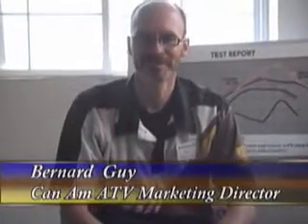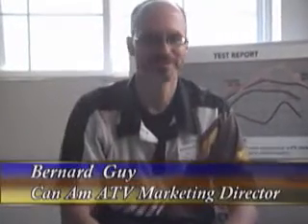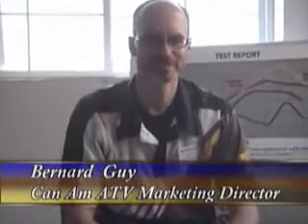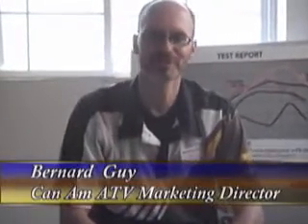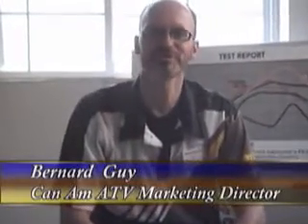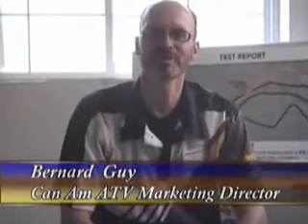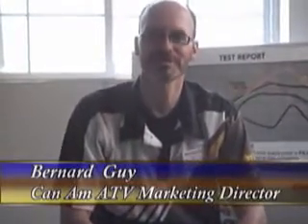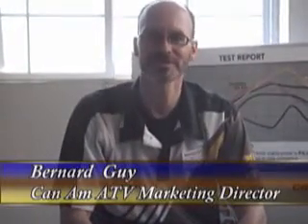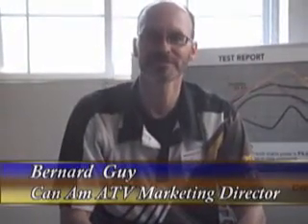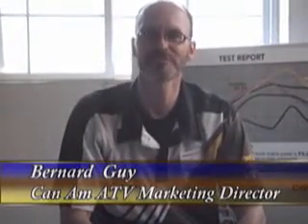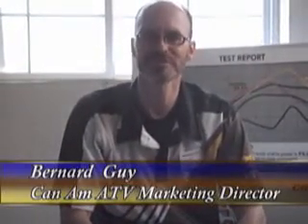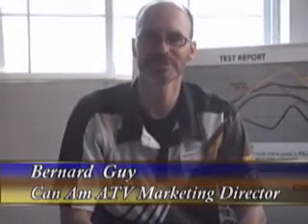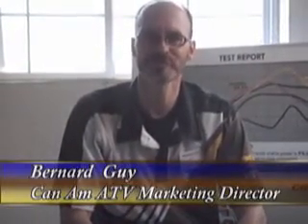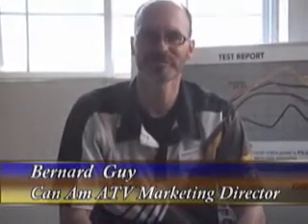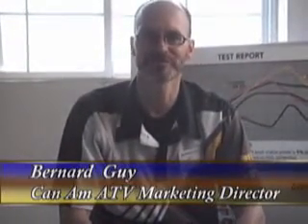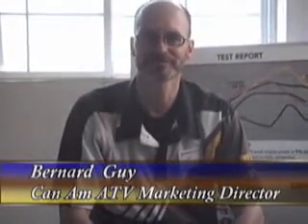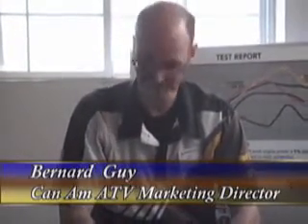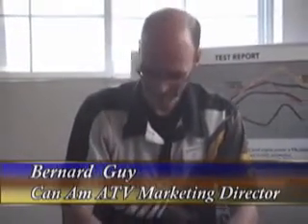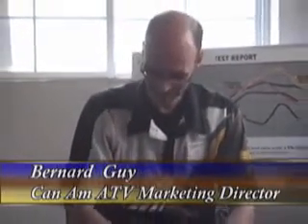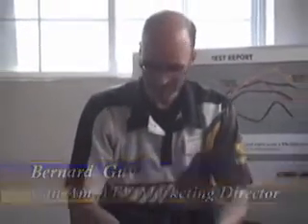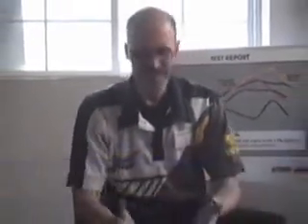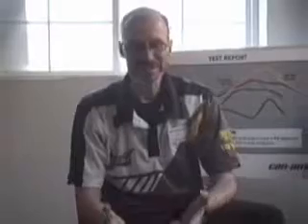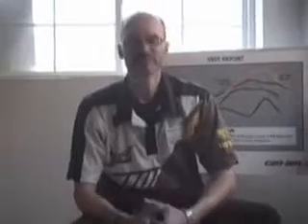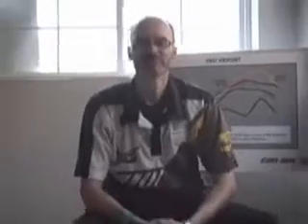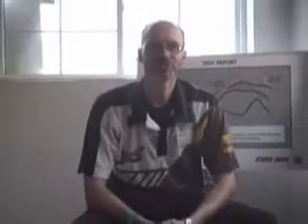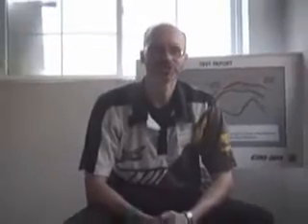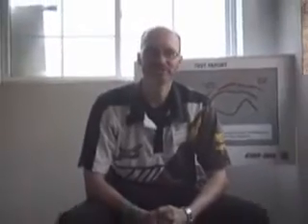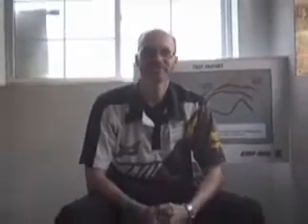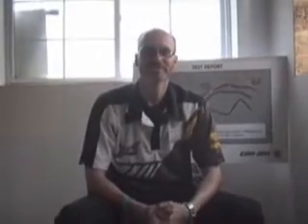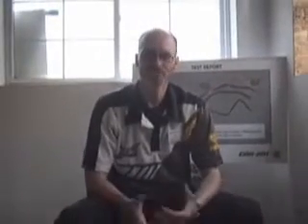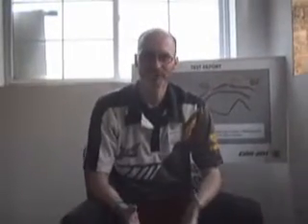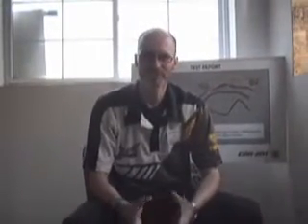Hi, my name is Bernard Guy and I'm the ATV Marketing Director for Can-Am, and I'm here to talk to you about the engine of the new DS450.